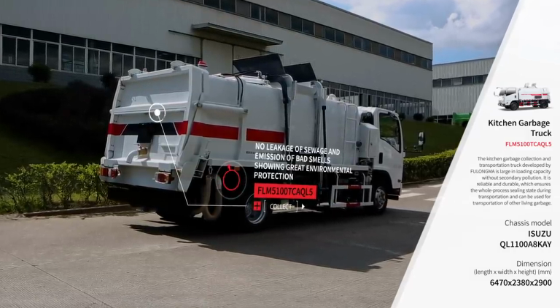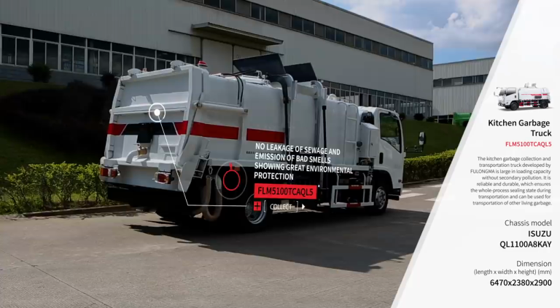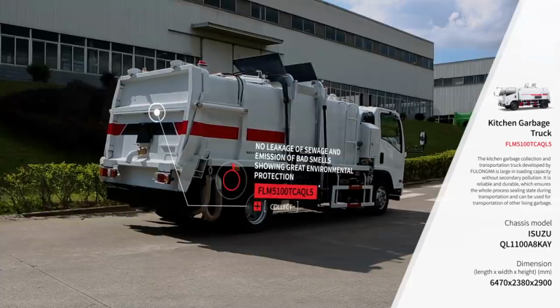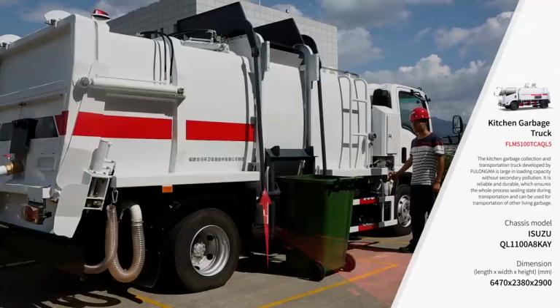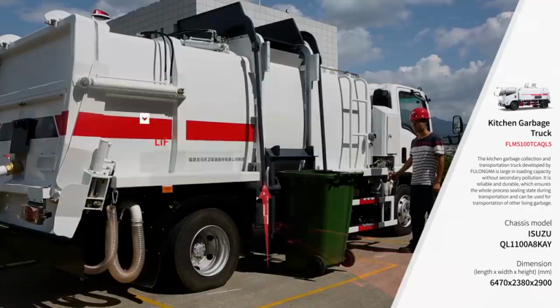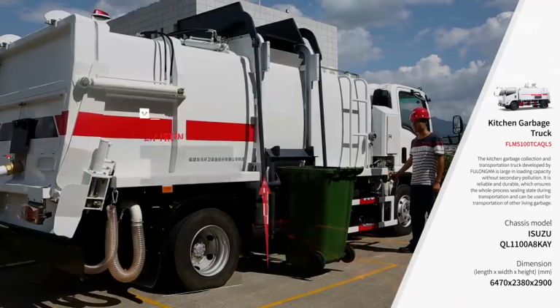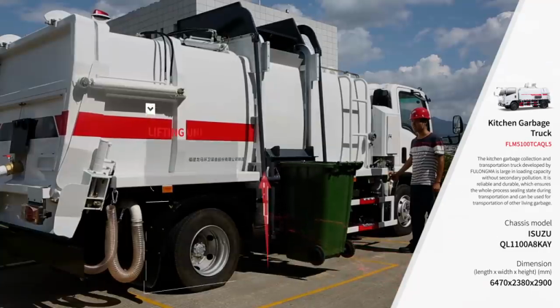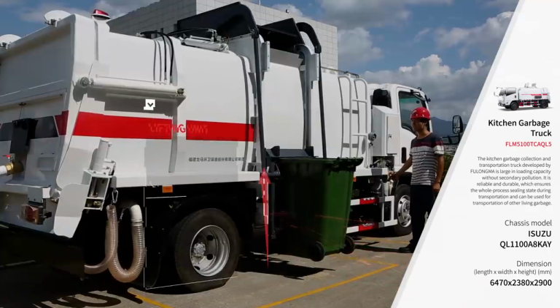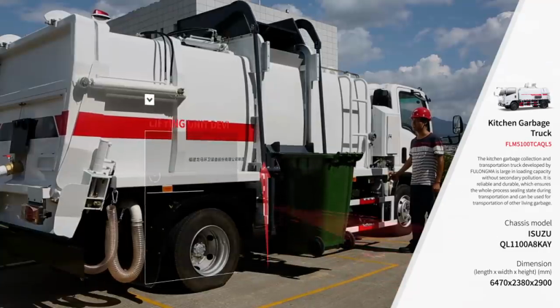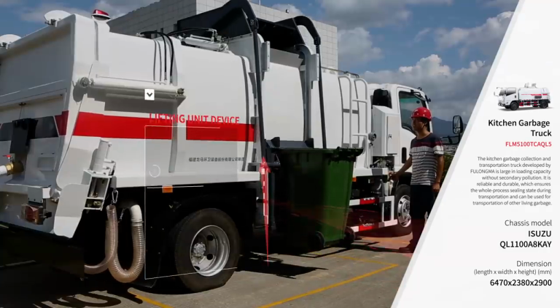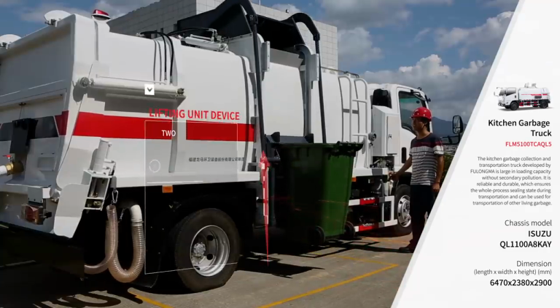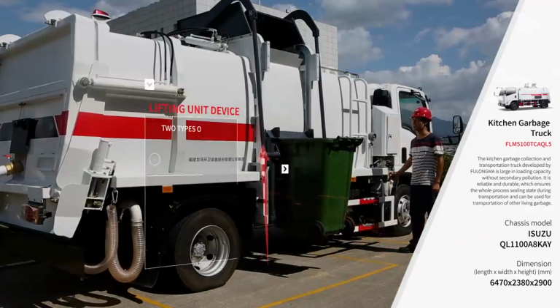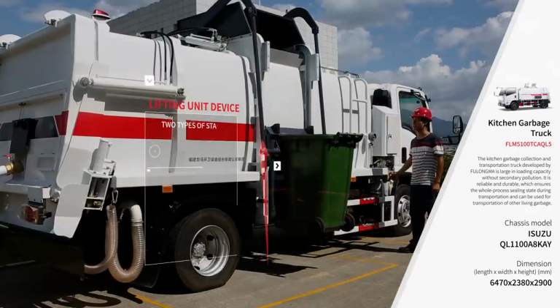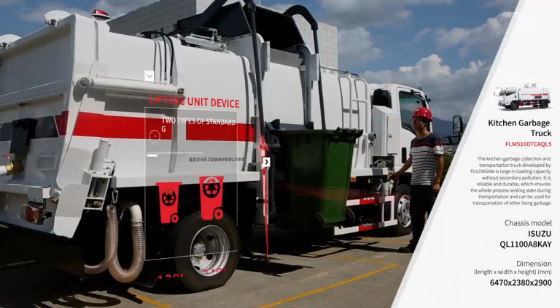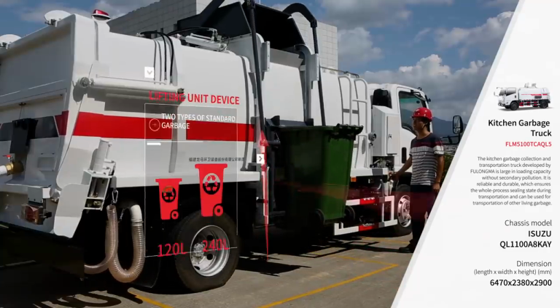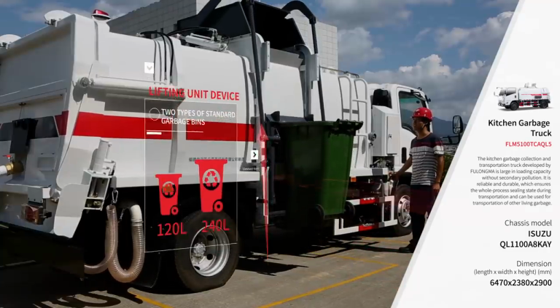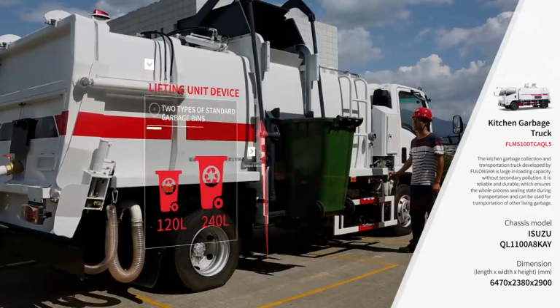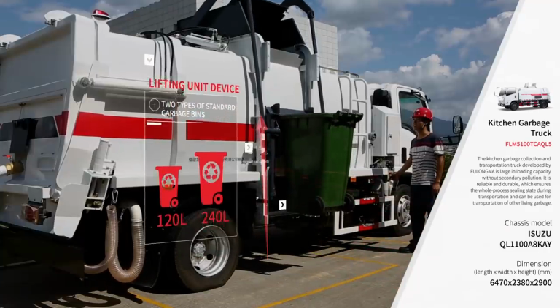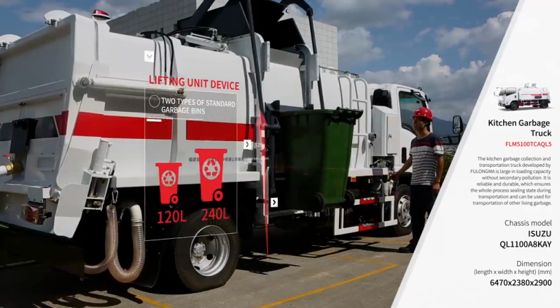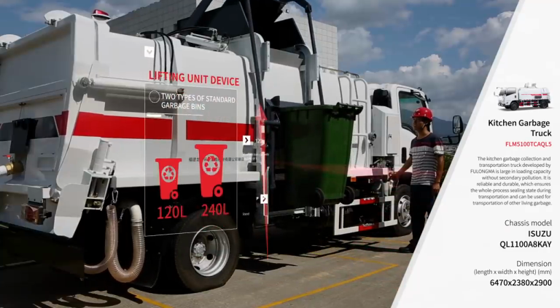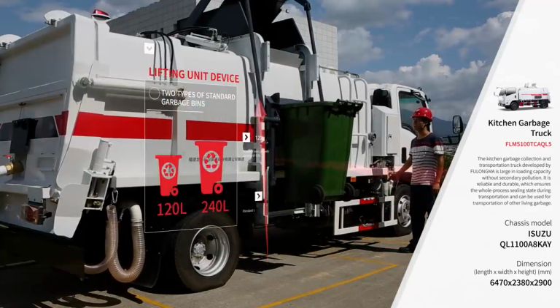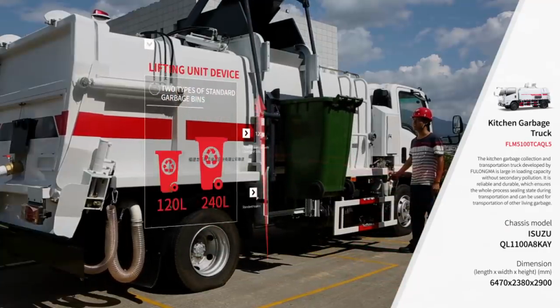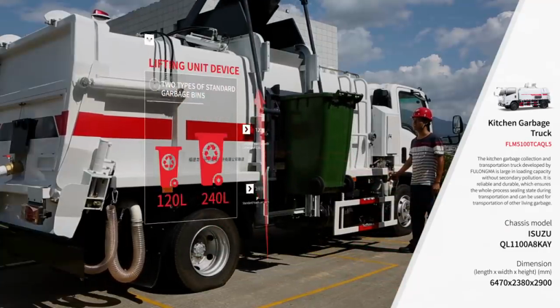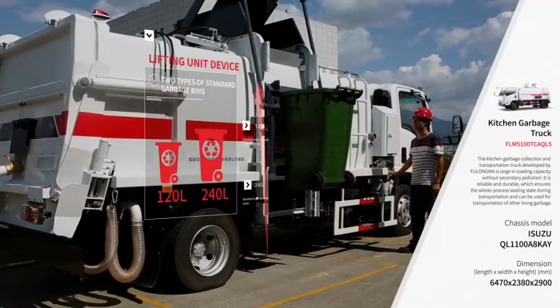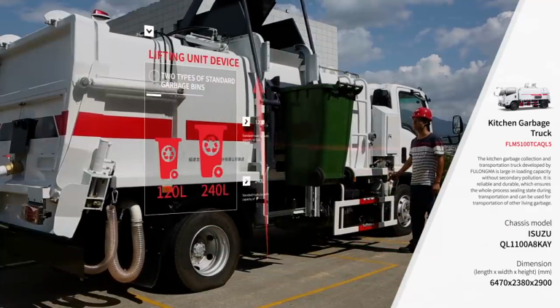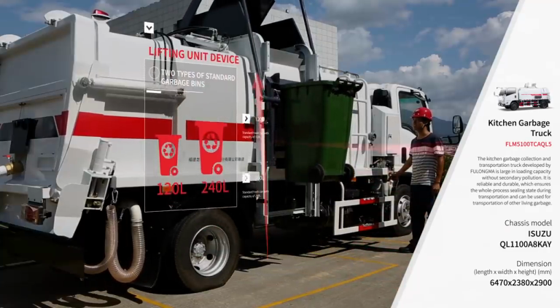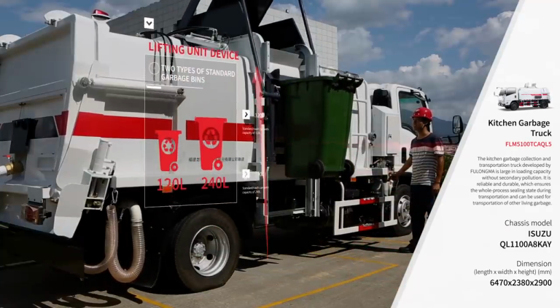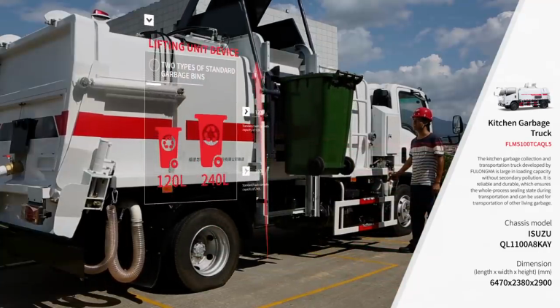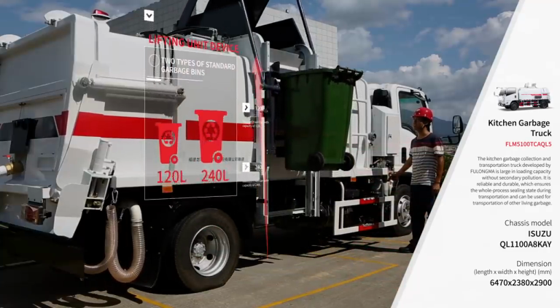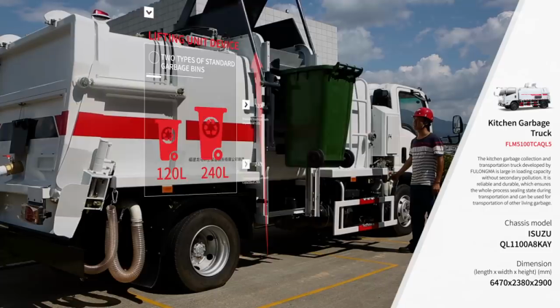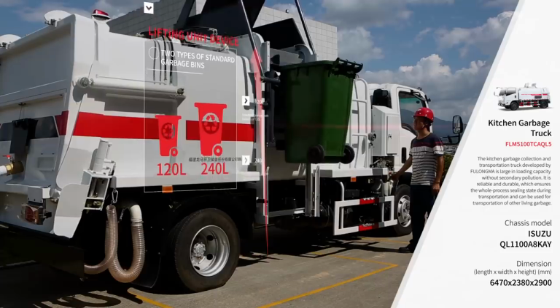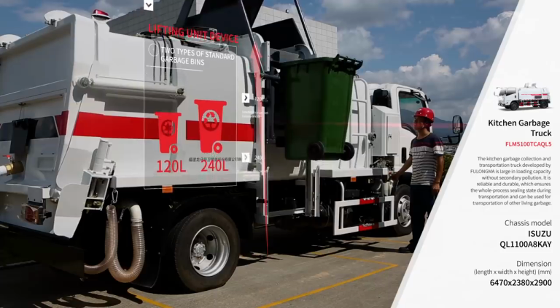It can lift two standard sizes of trash cans: 120 liters and 240 liters.